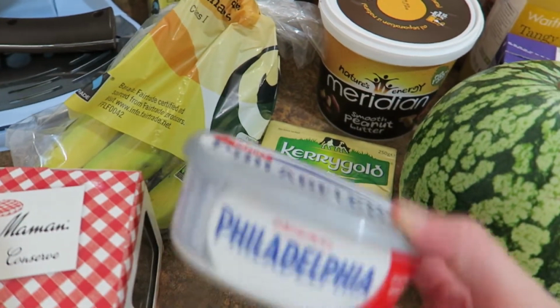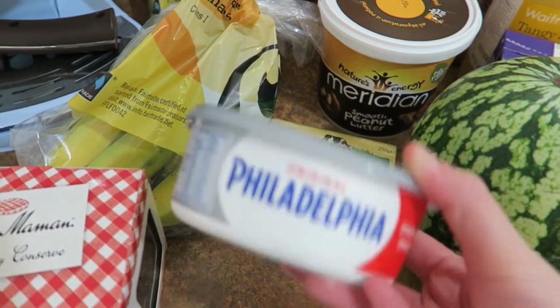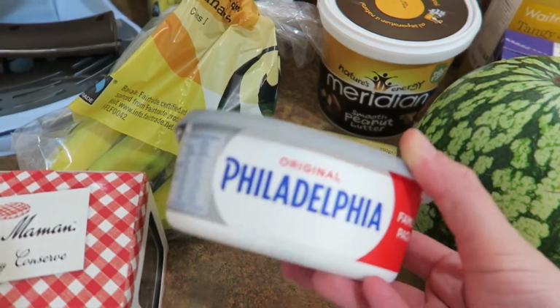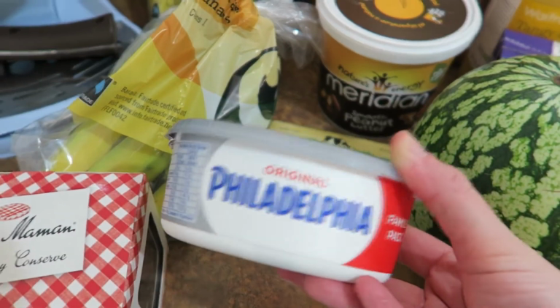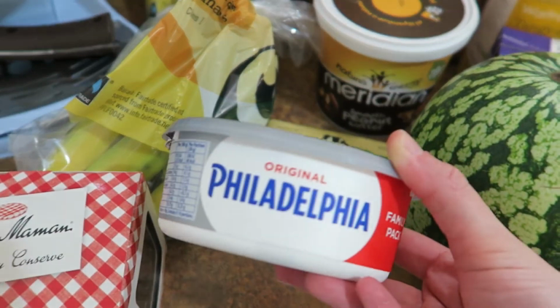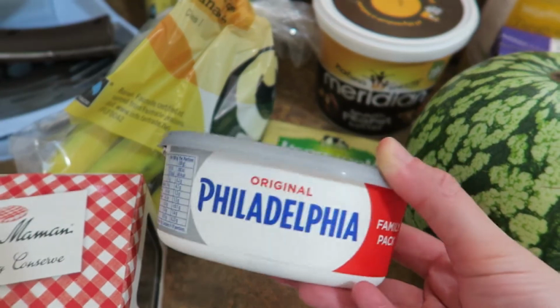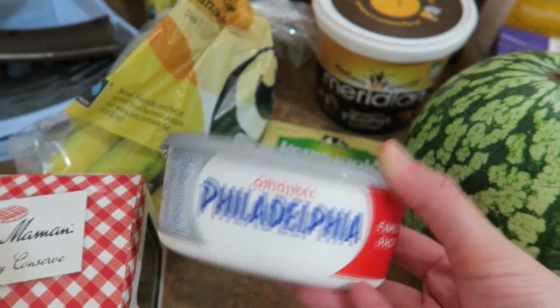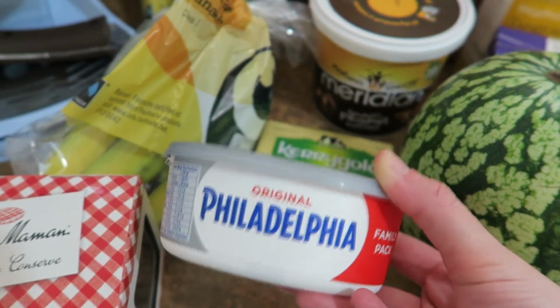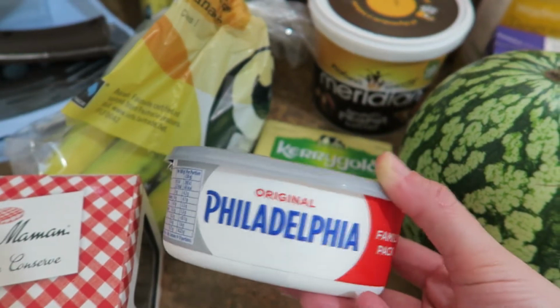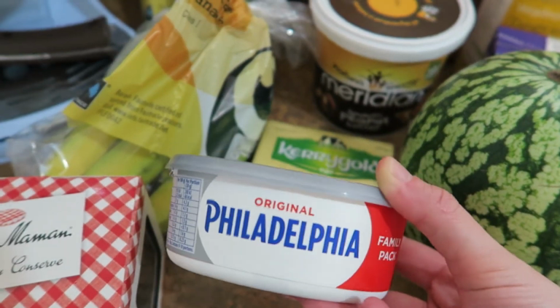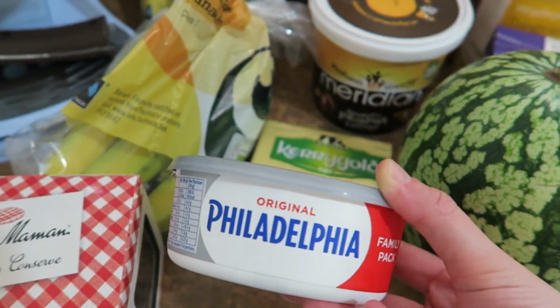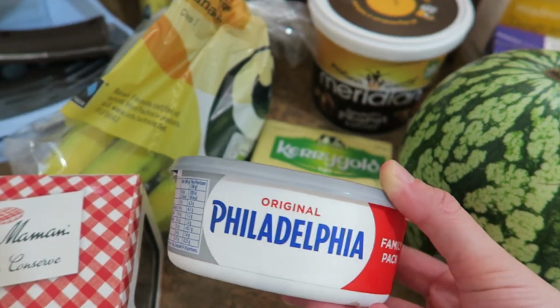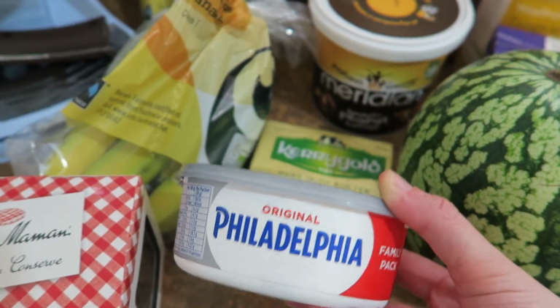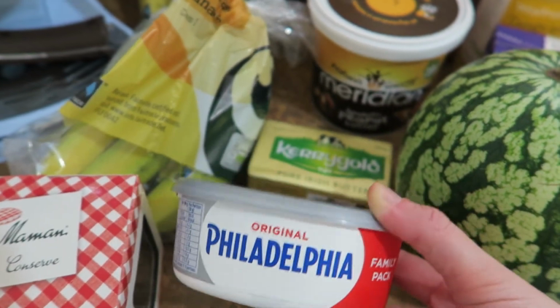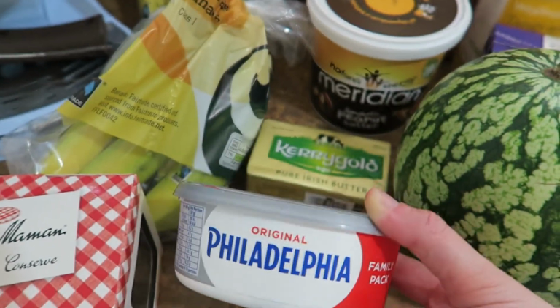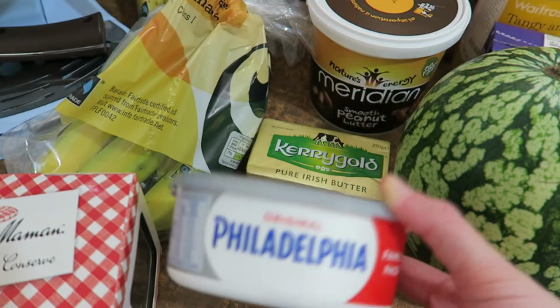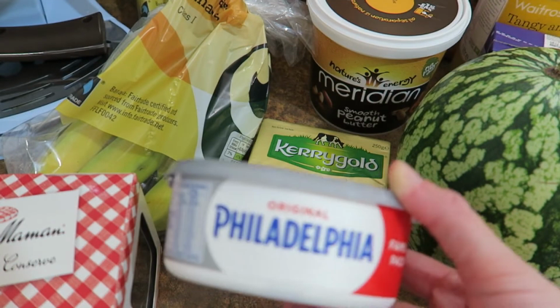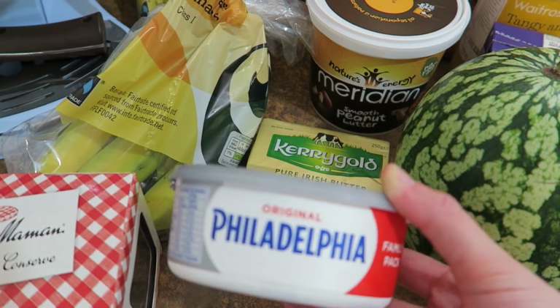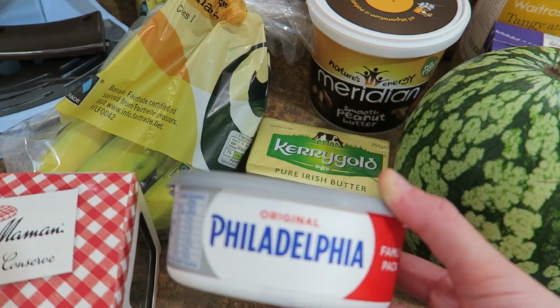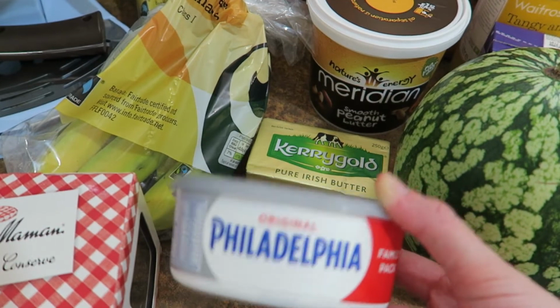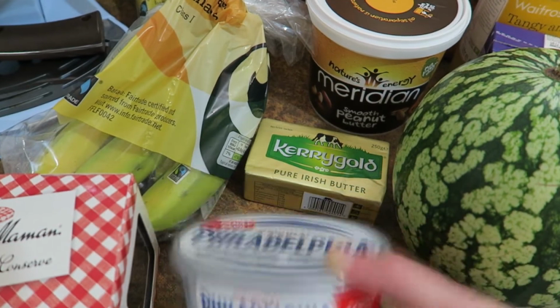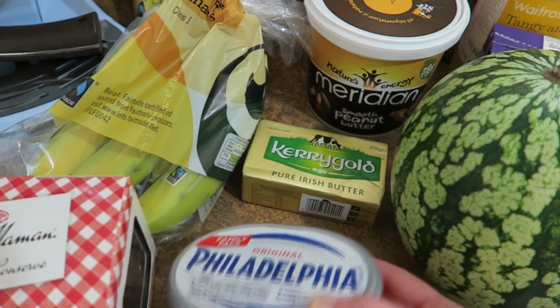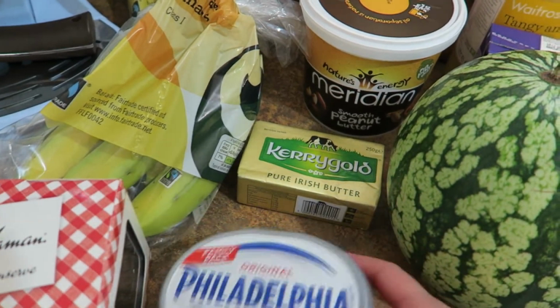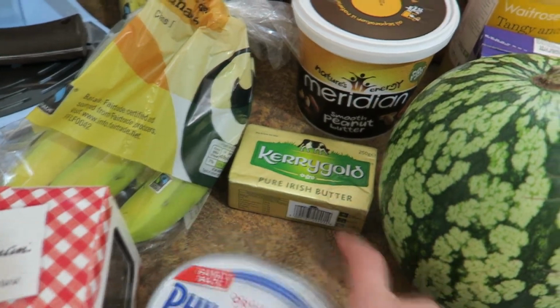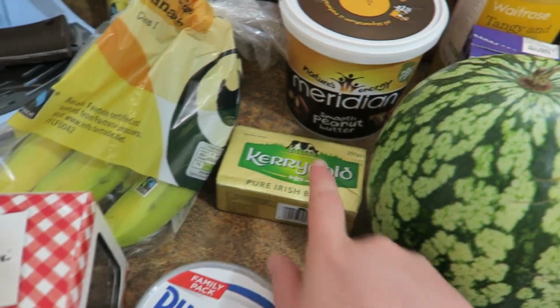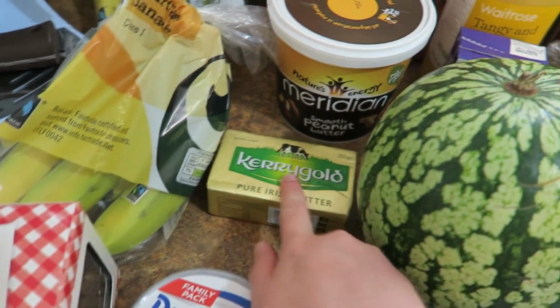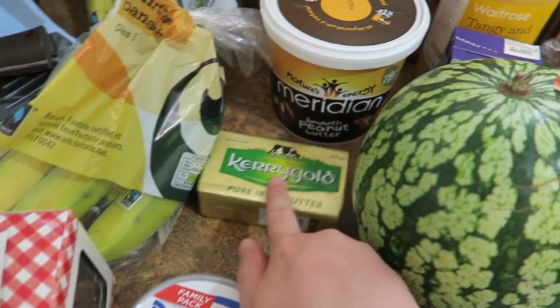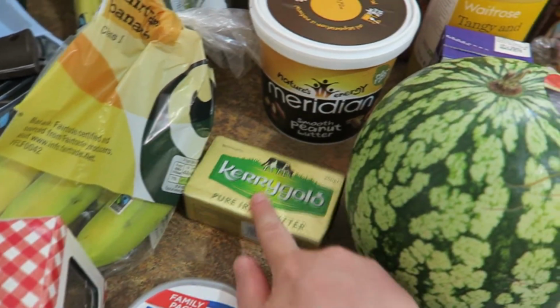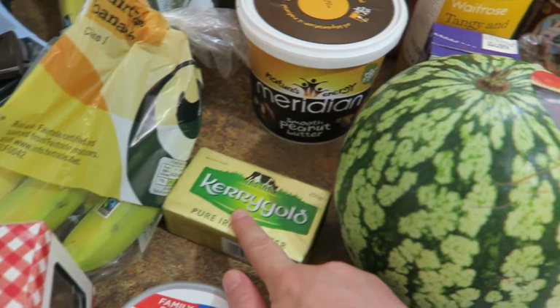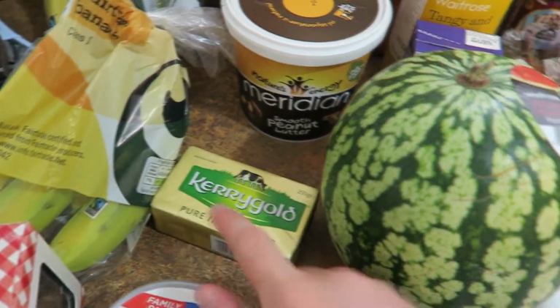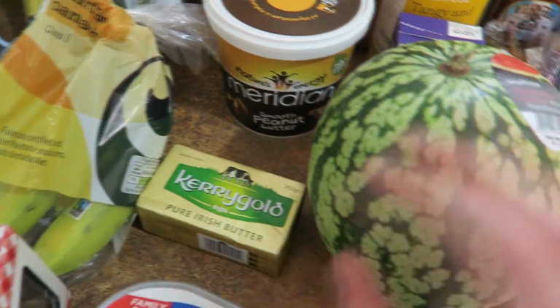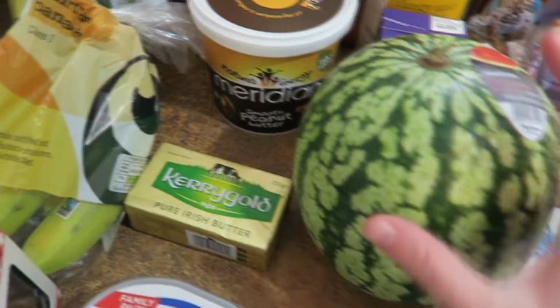And then a big tub of Philadelphia that will go on top of the bagels. Just some butter as well.